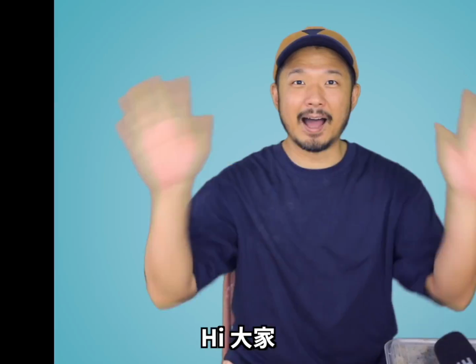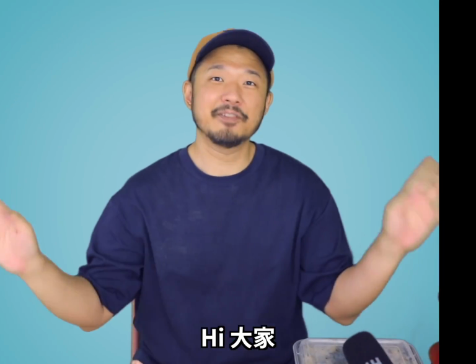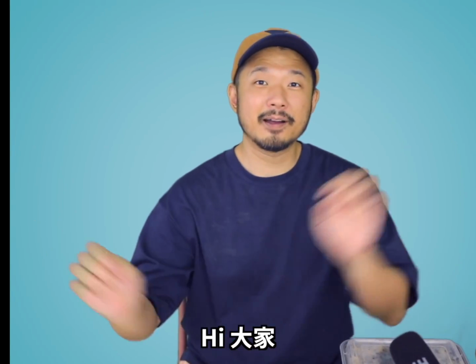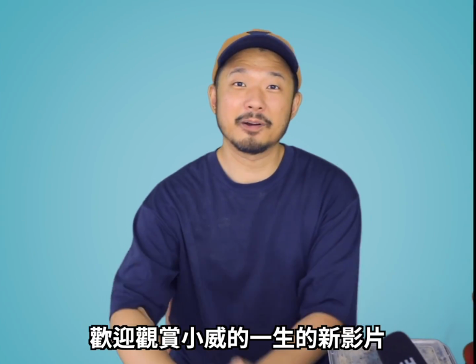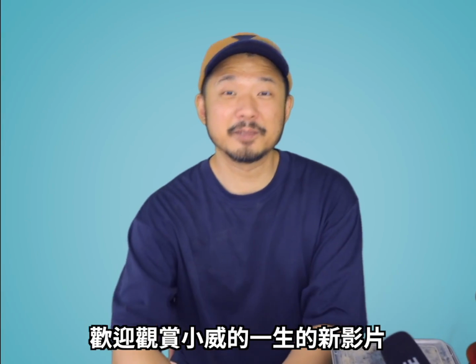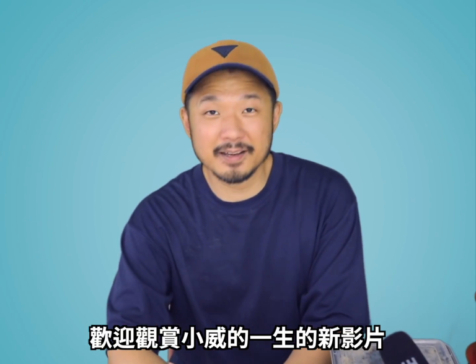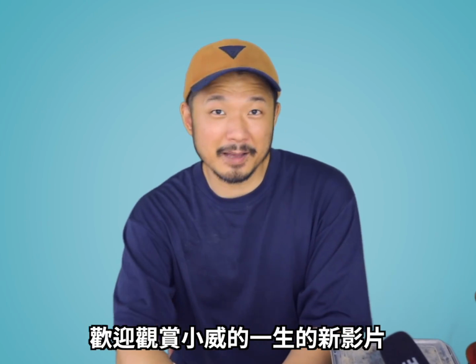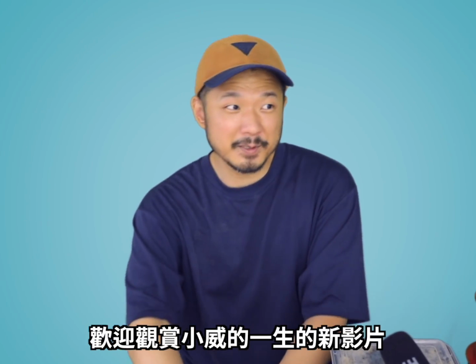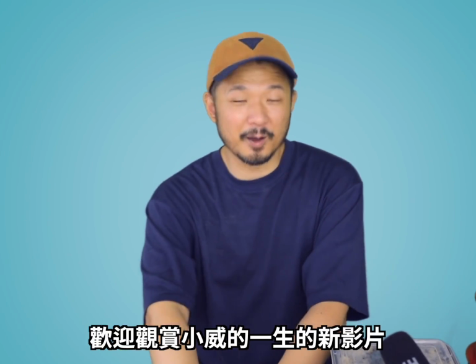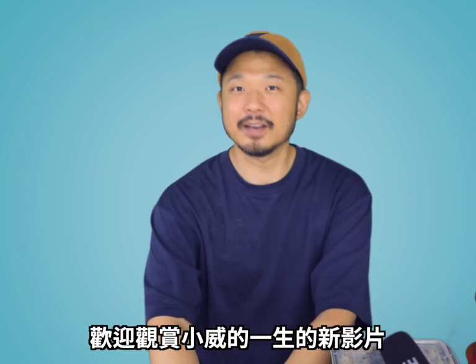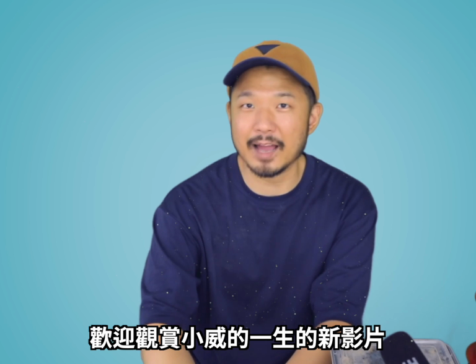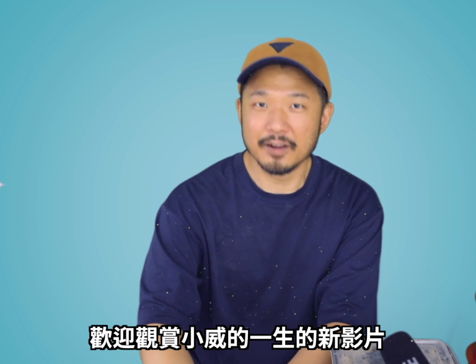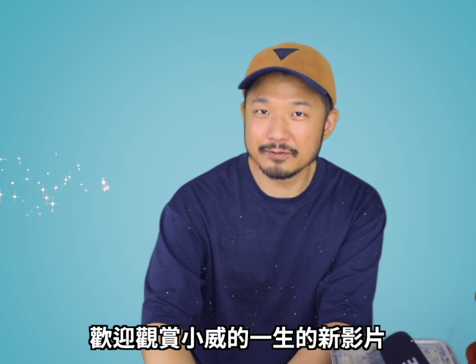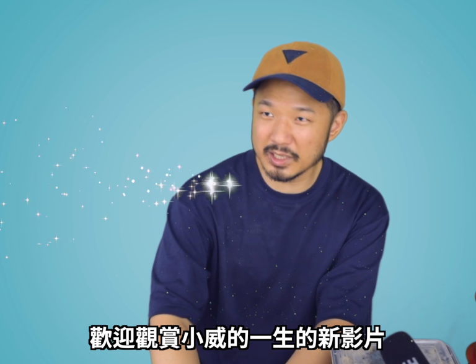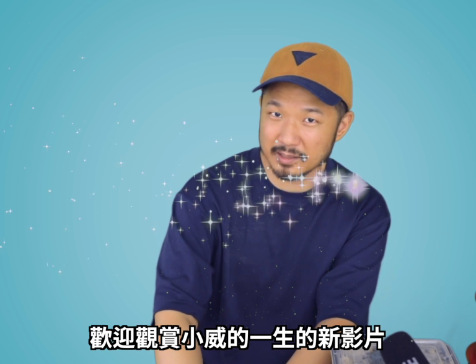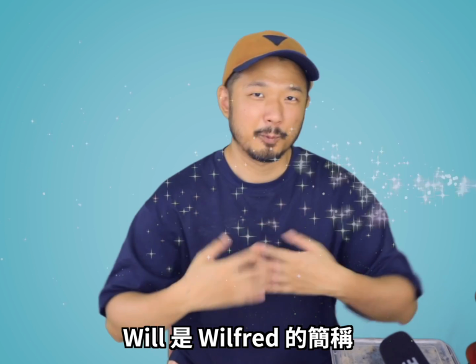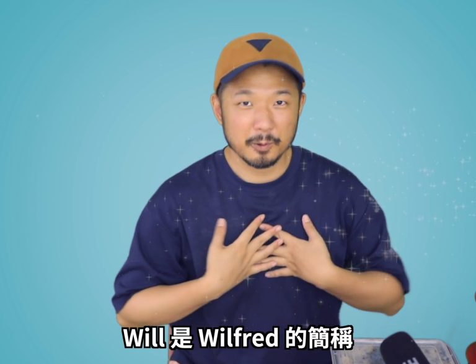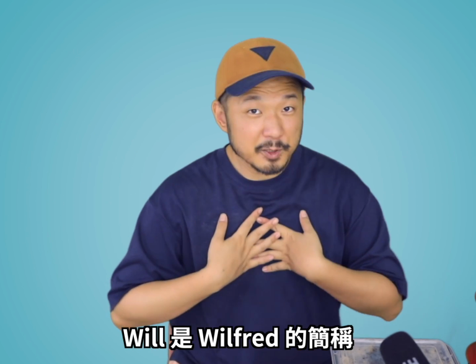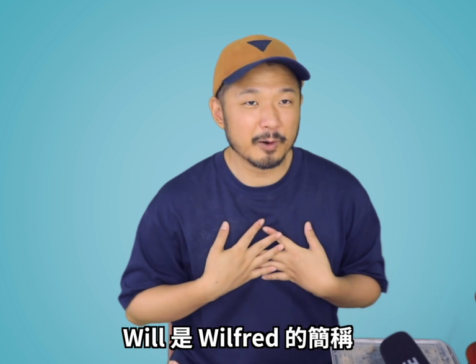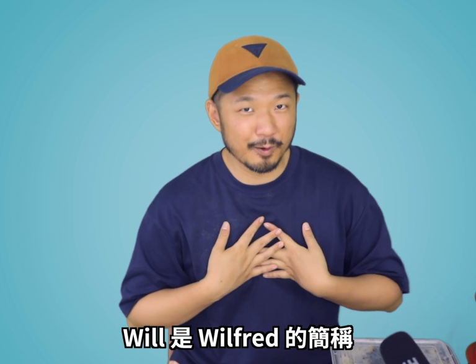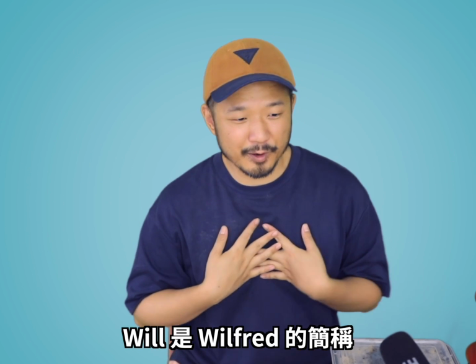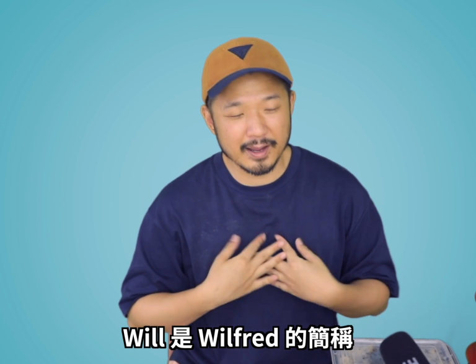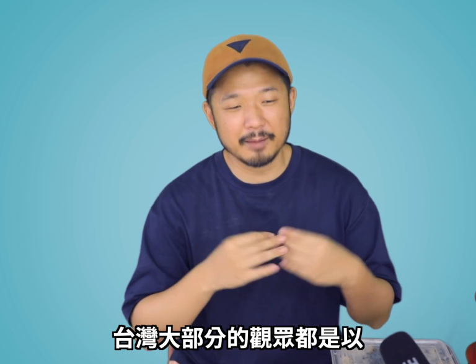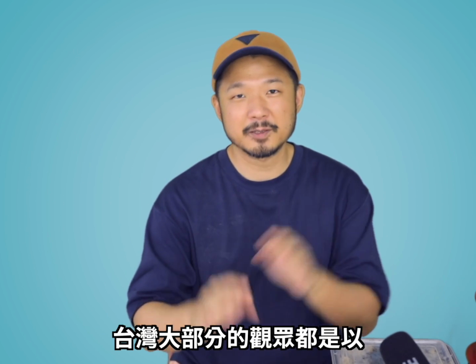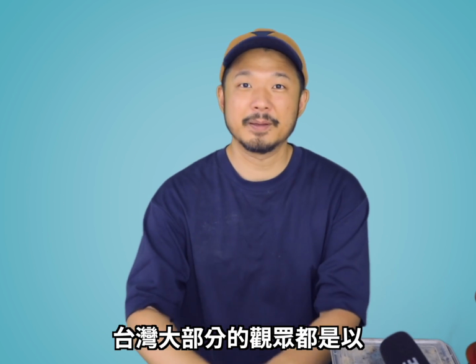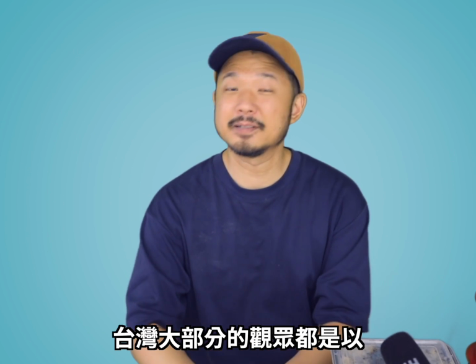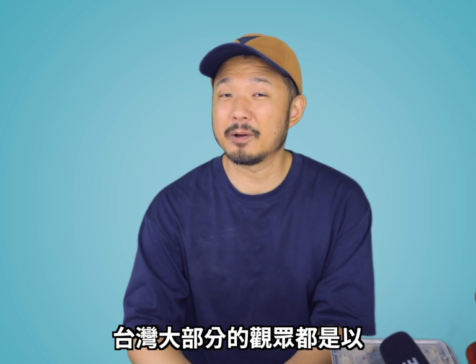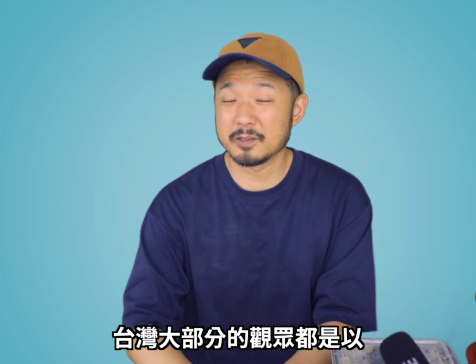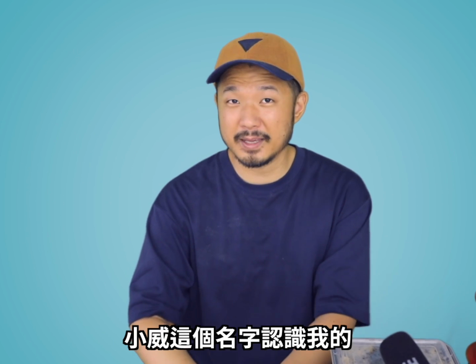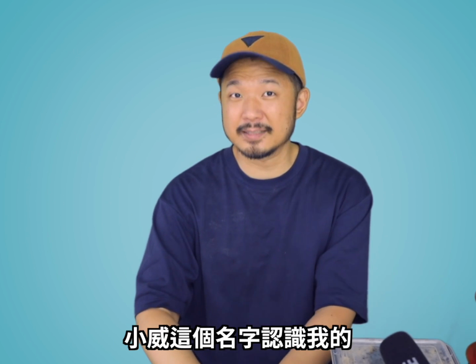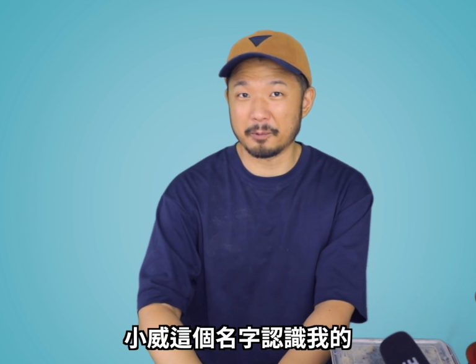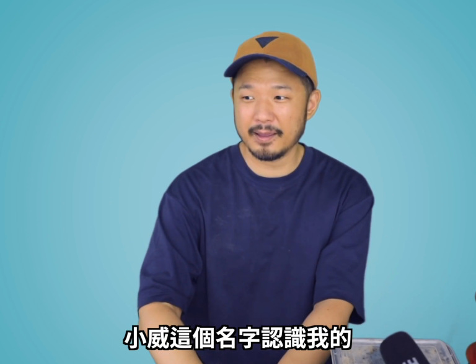Hi everyone. Welcome to another episode of Life of Will, which is short for Wilfred. Most people in Taiwan also know me as Xiaowei.